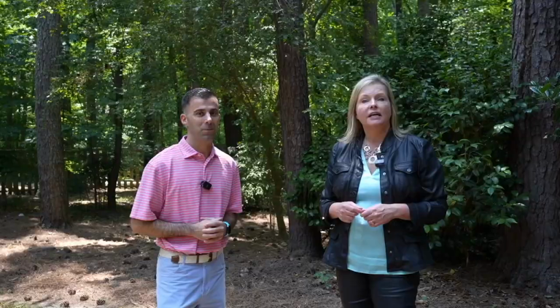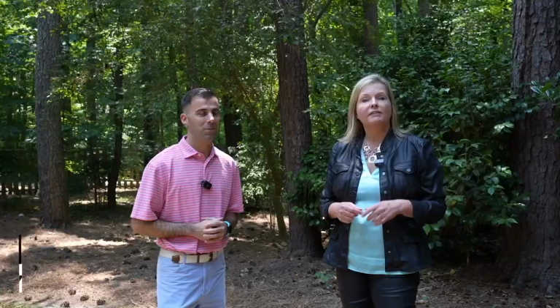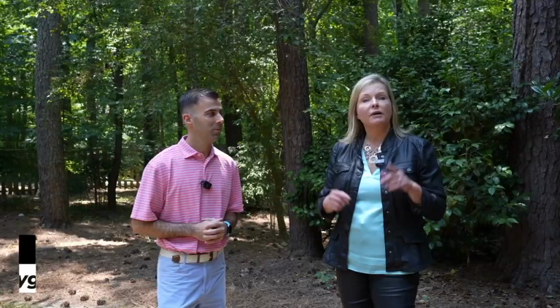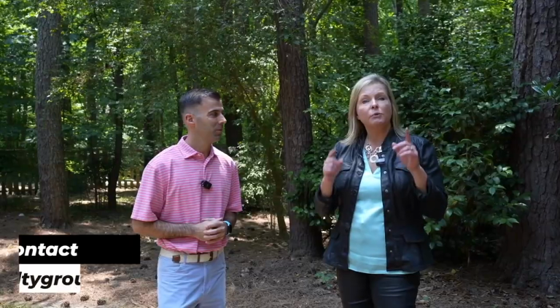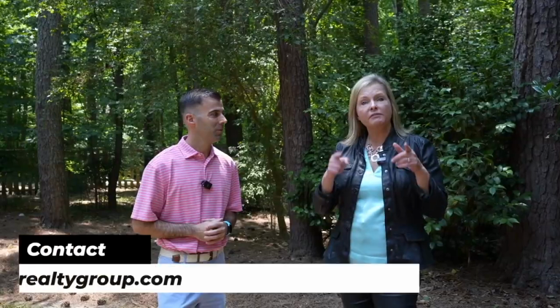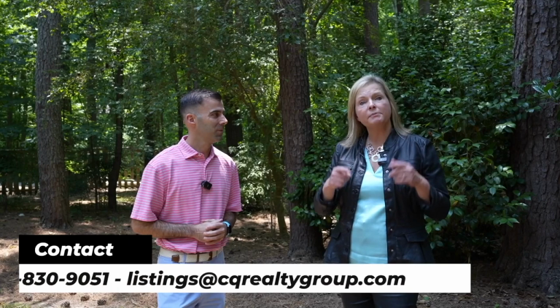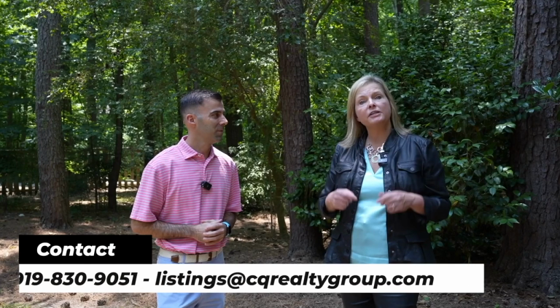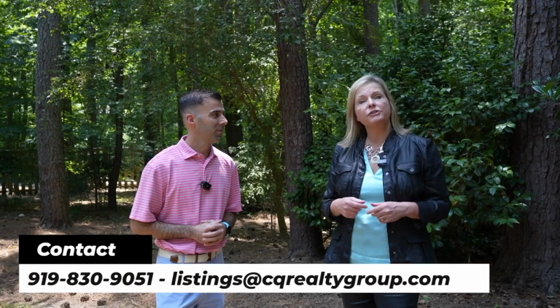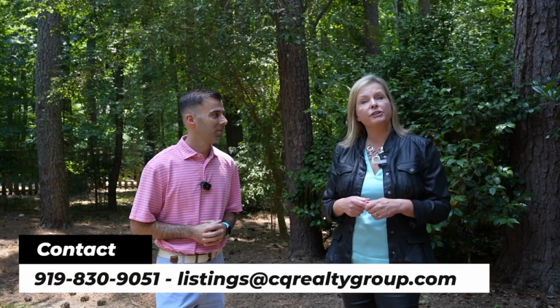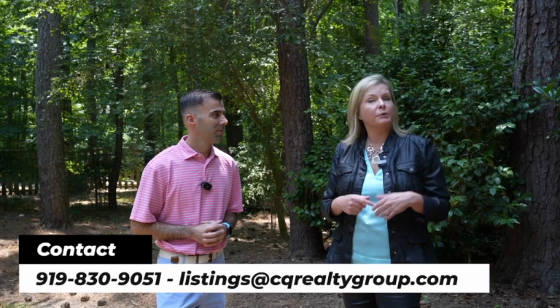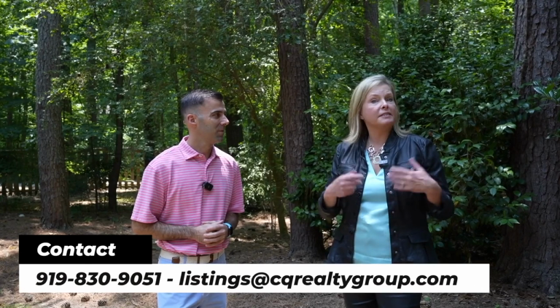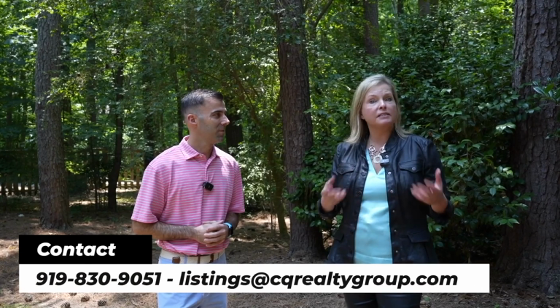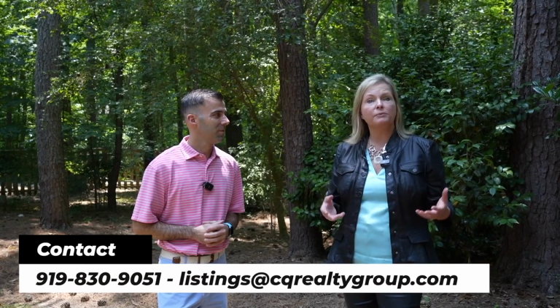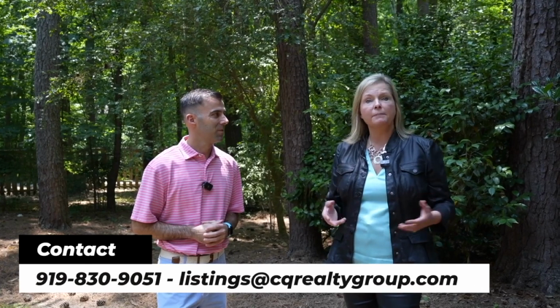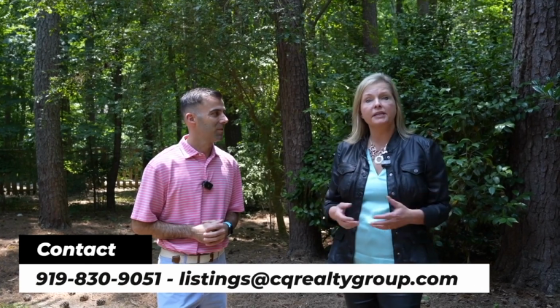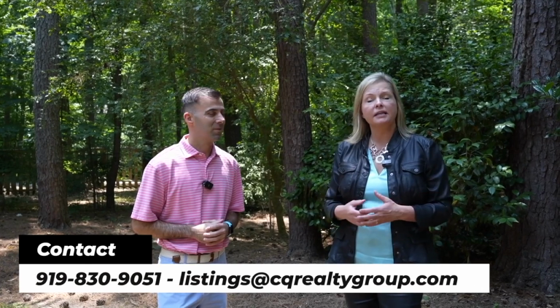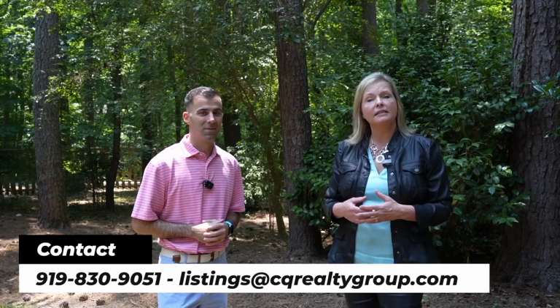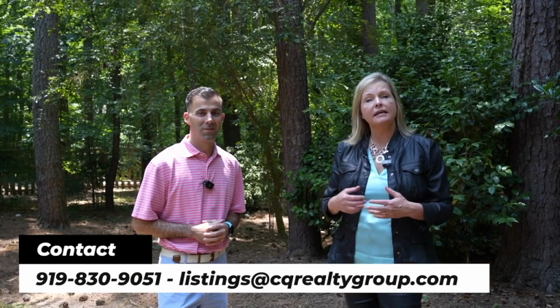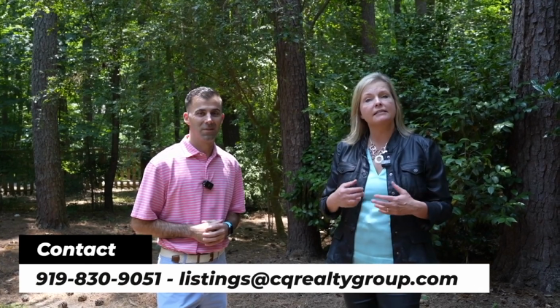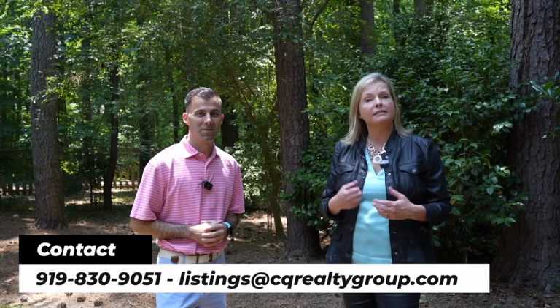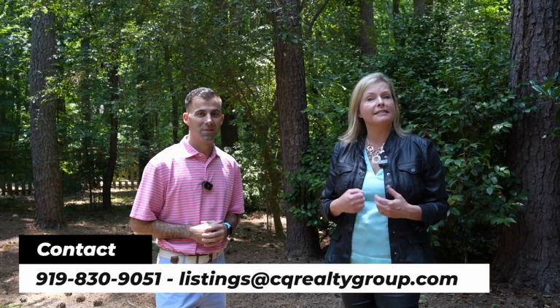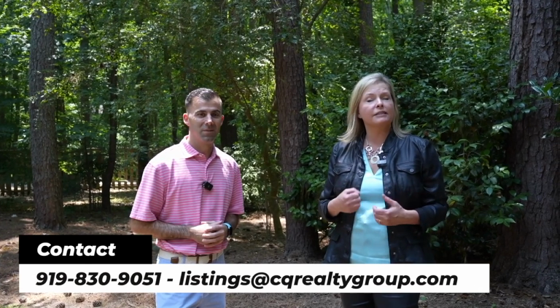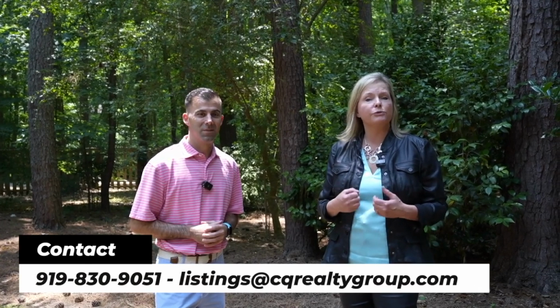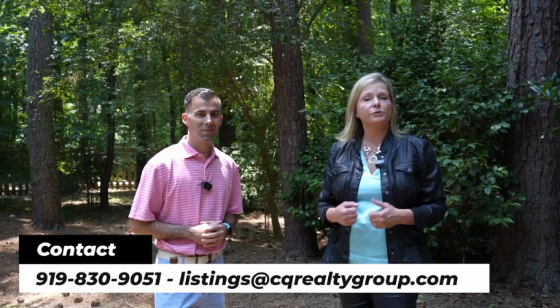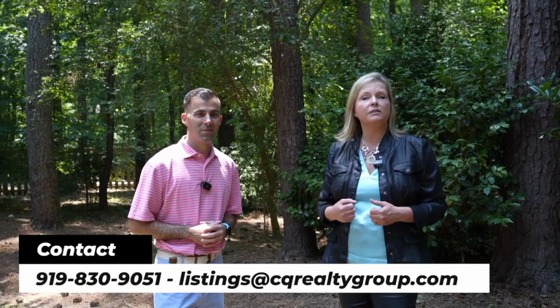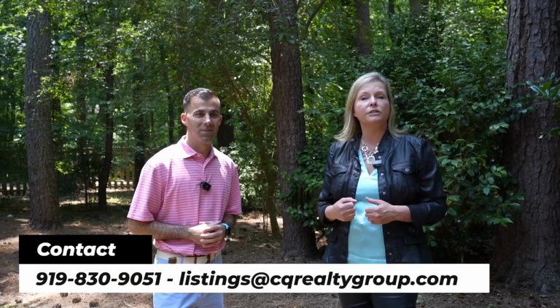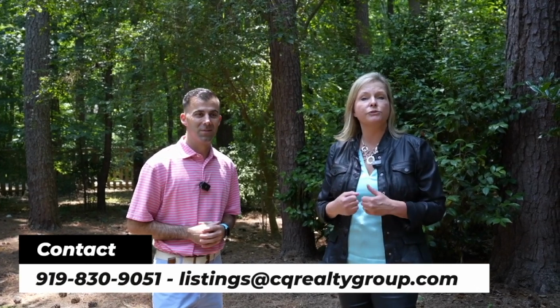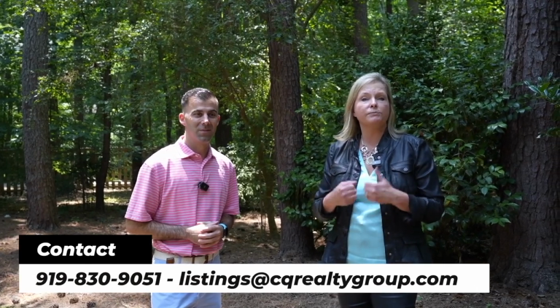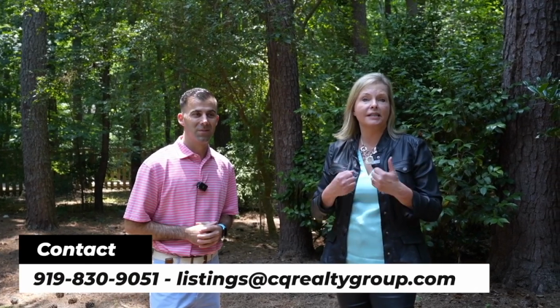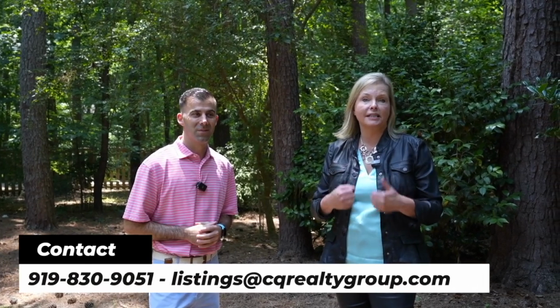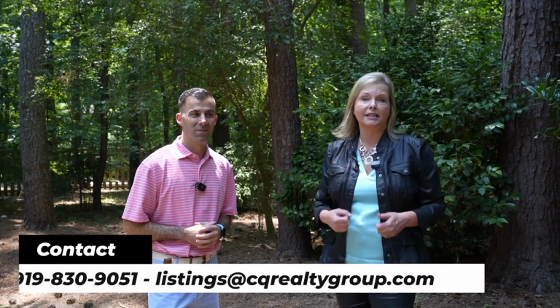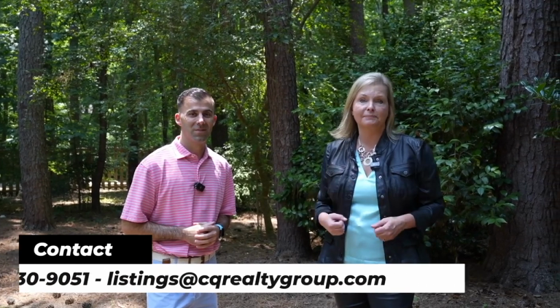If you want more information or you want to see this property, contact us at CQRealtyGroup.com.